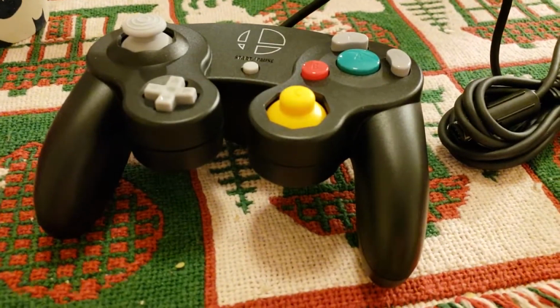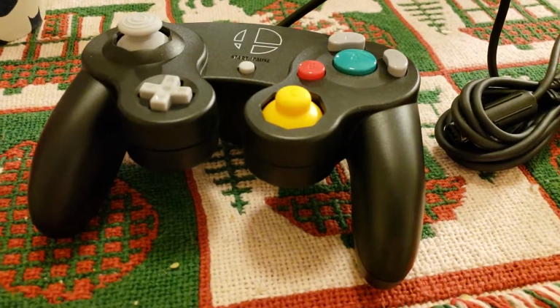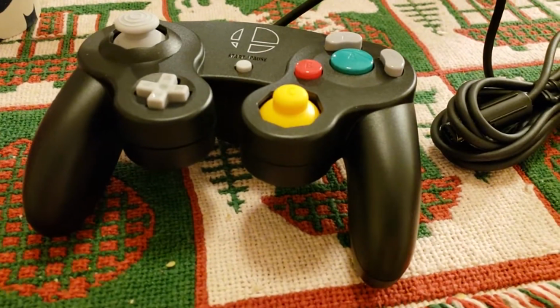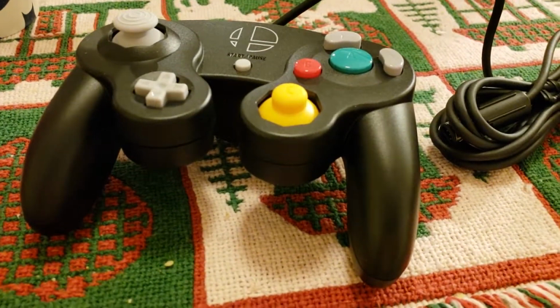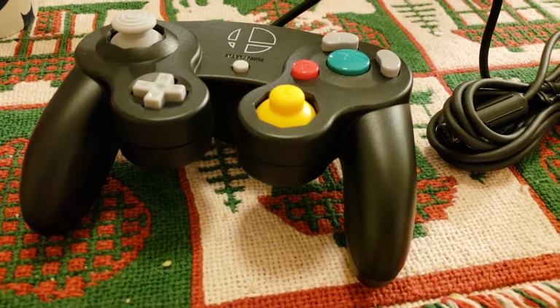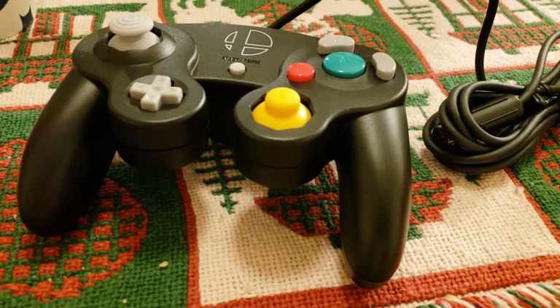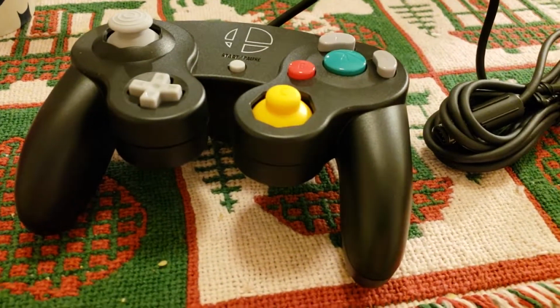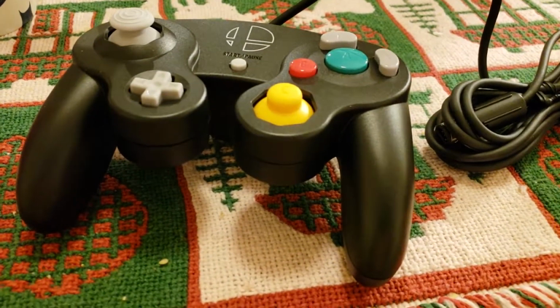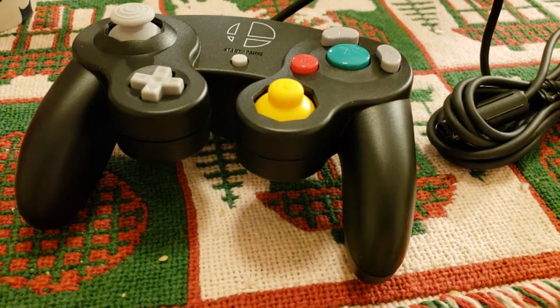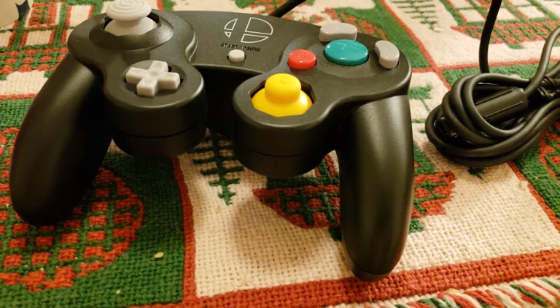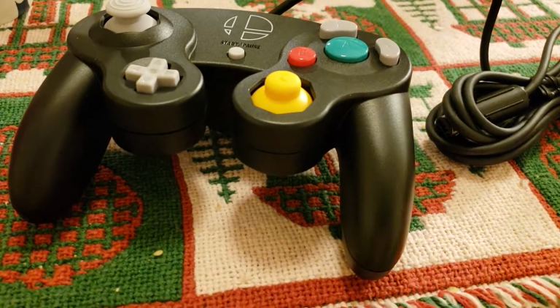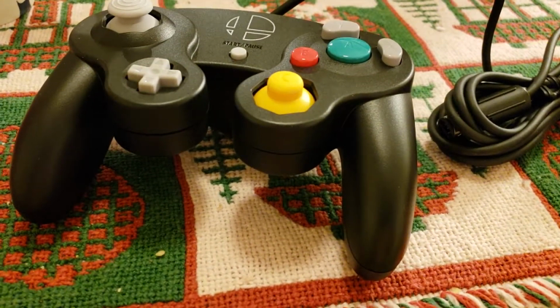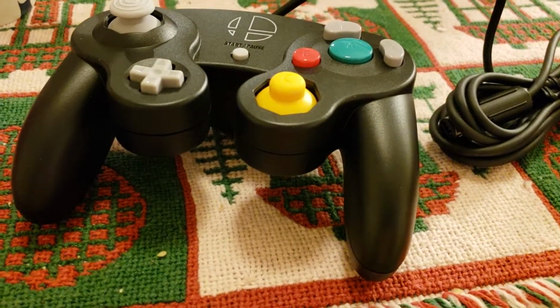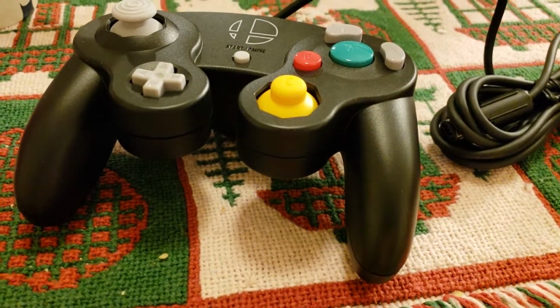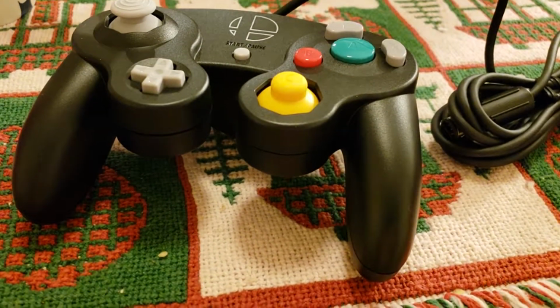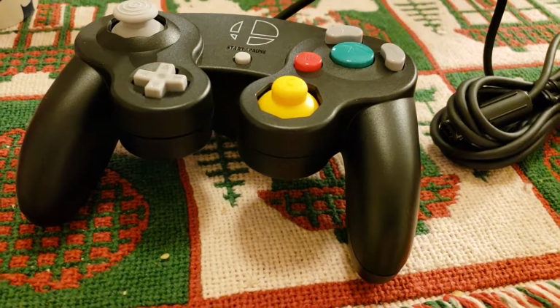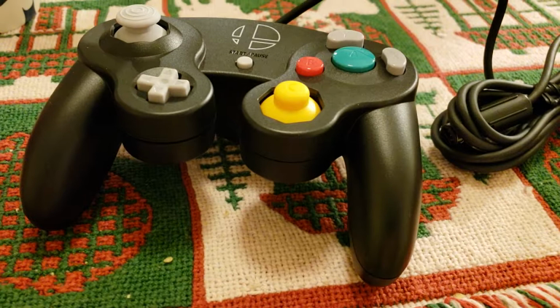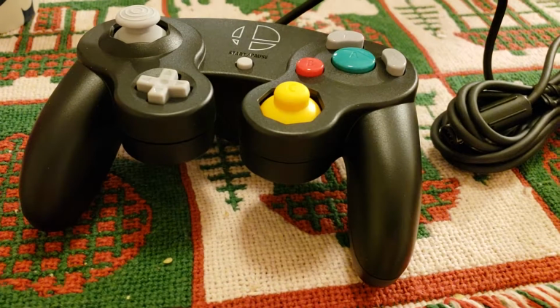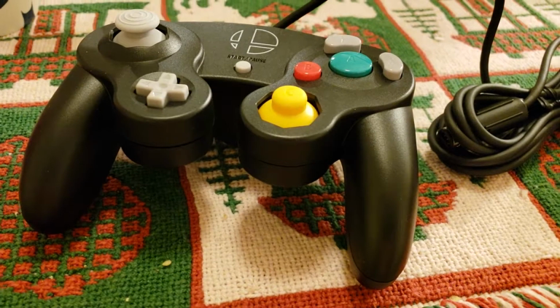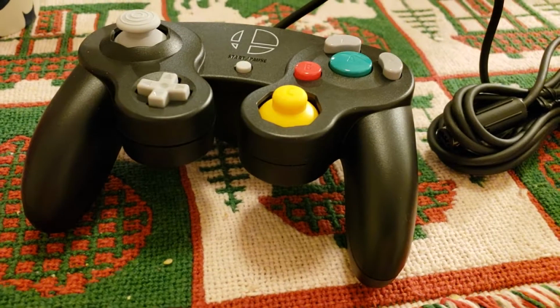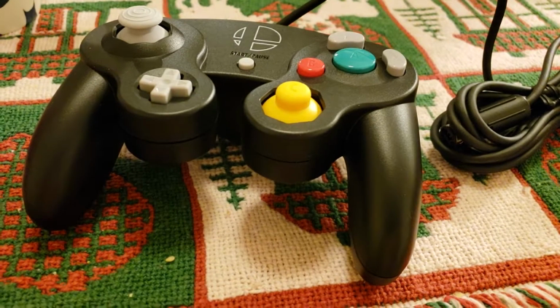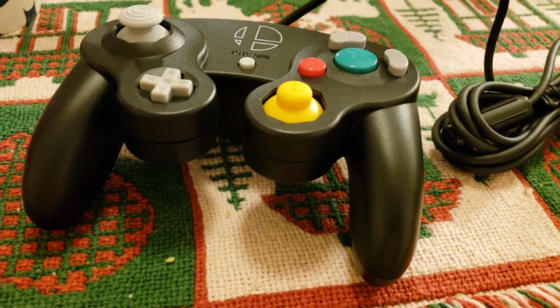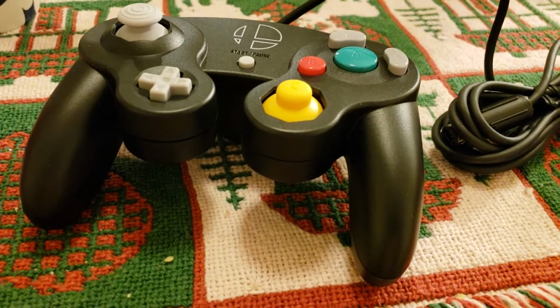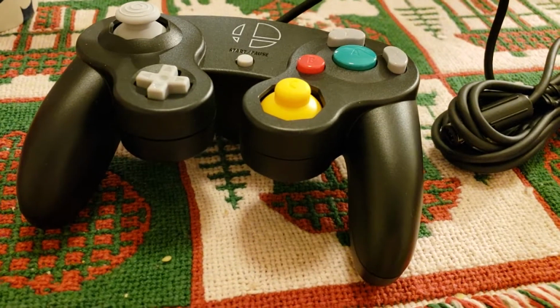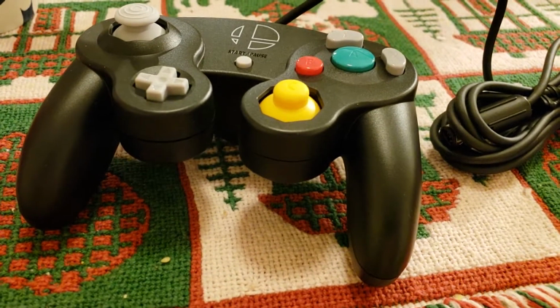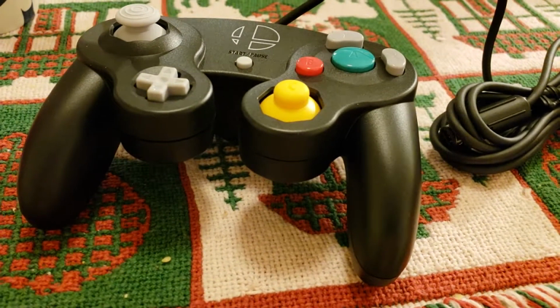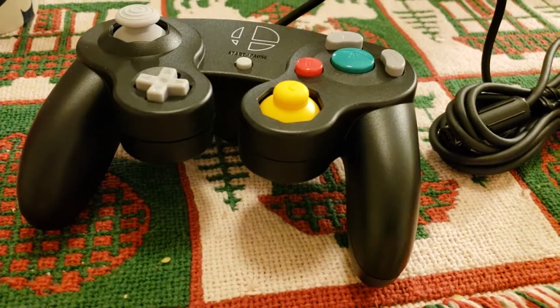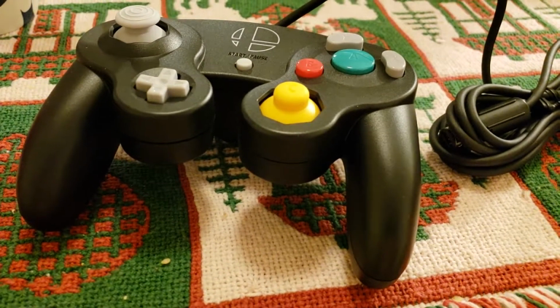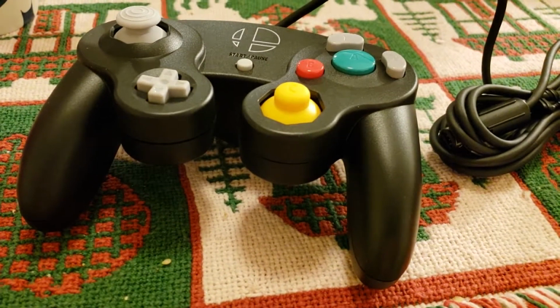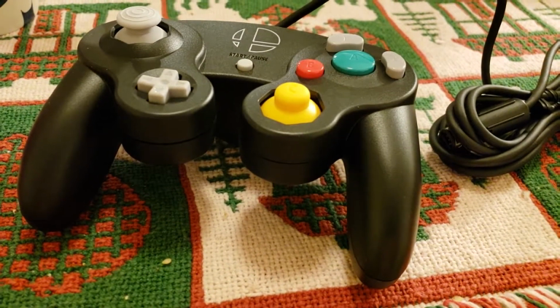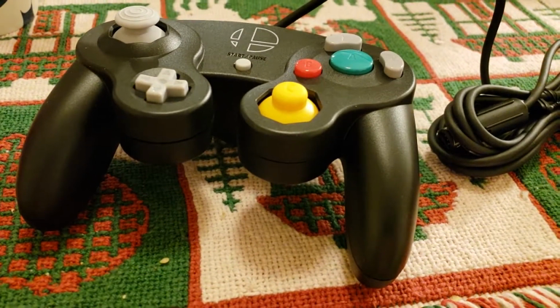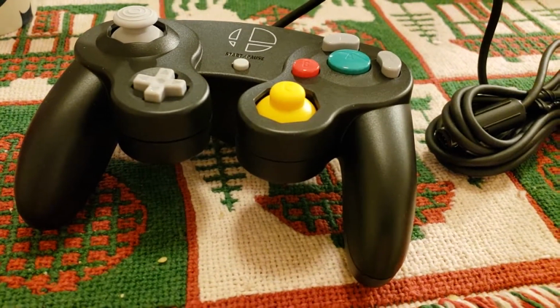This is the Smash Brothers GameCube controller. I'll see you later, take care.